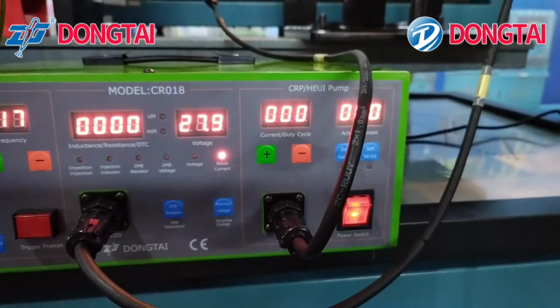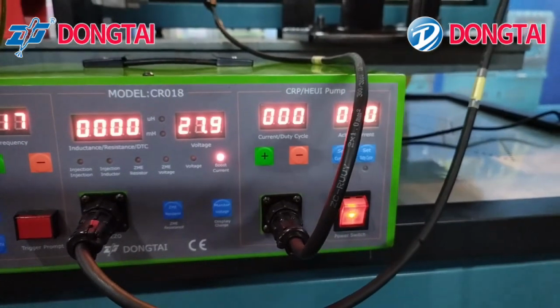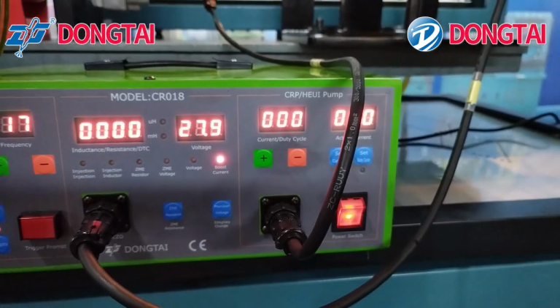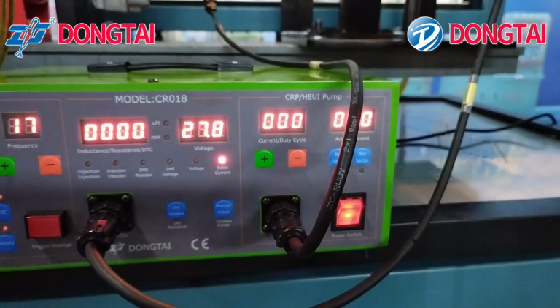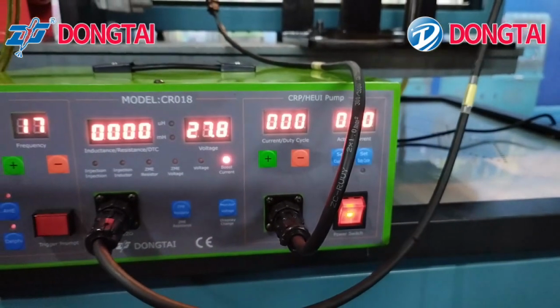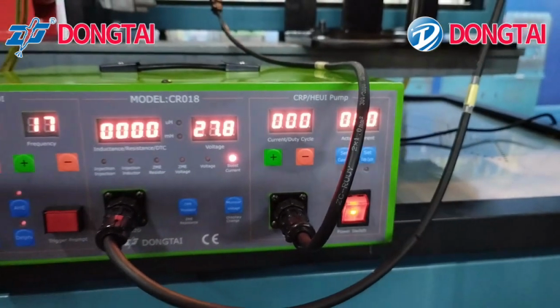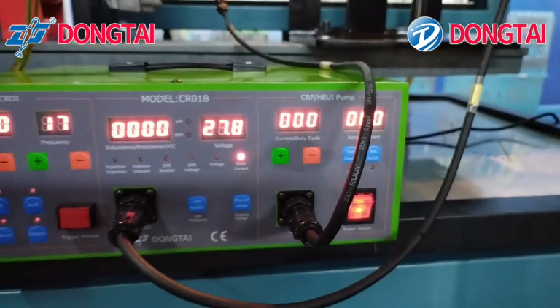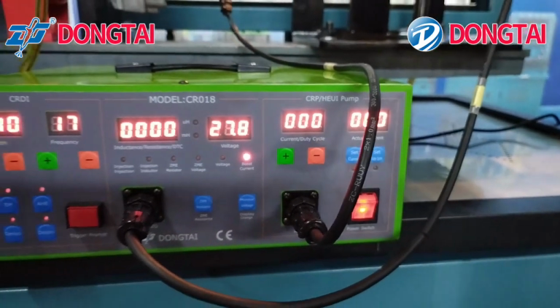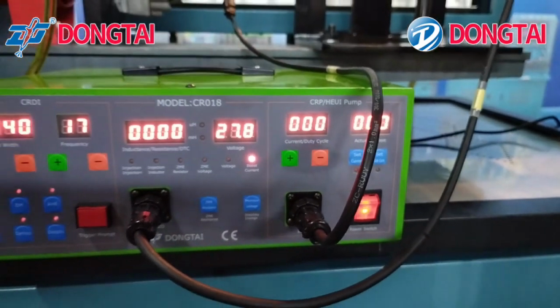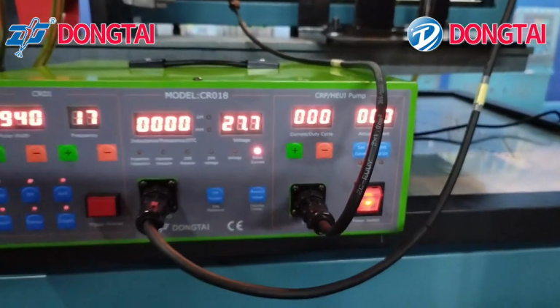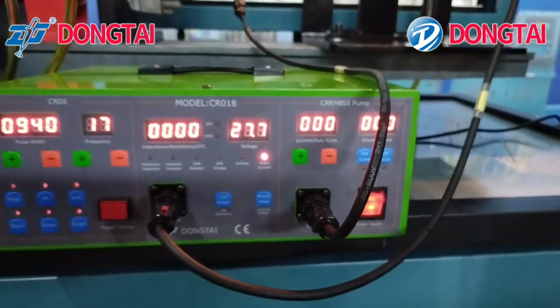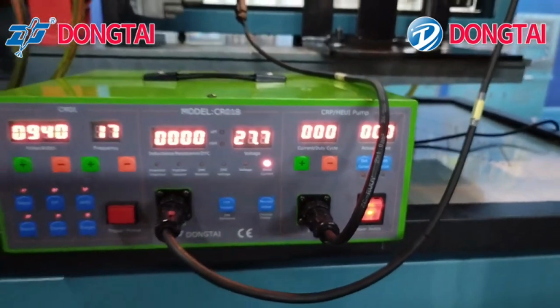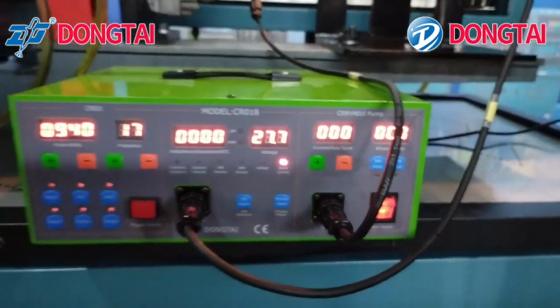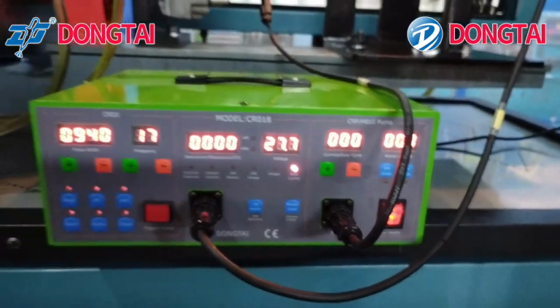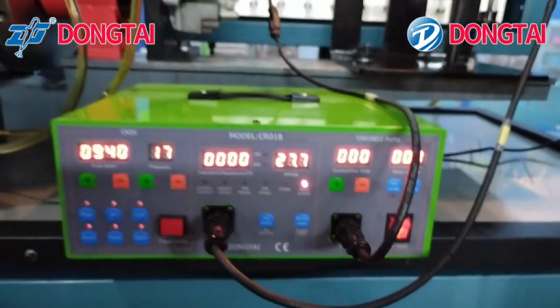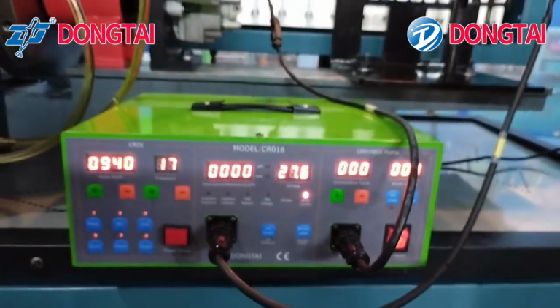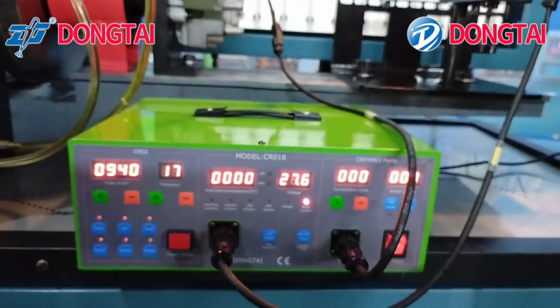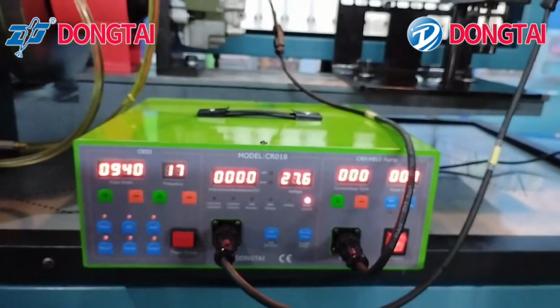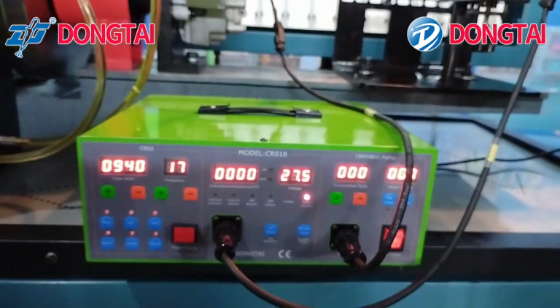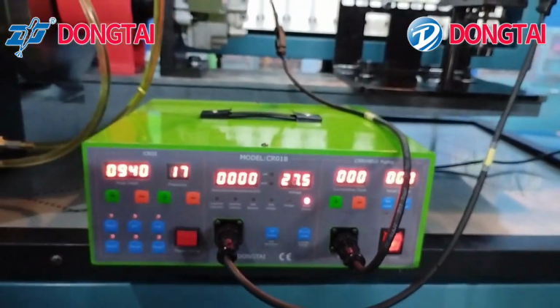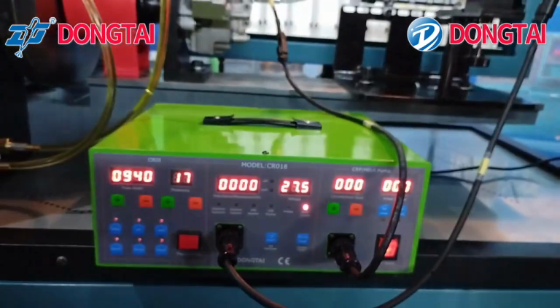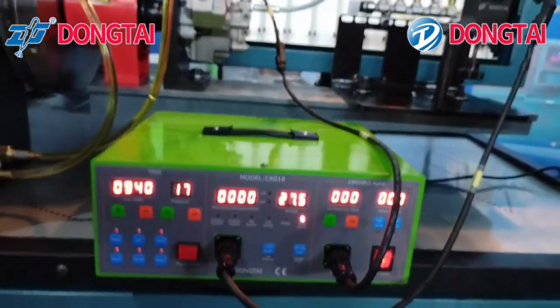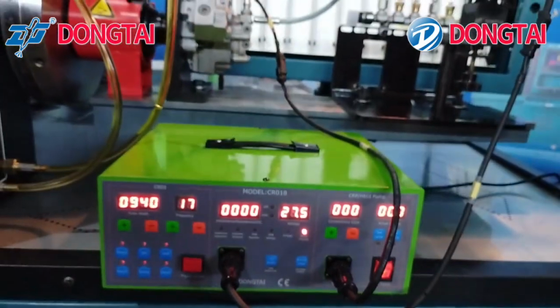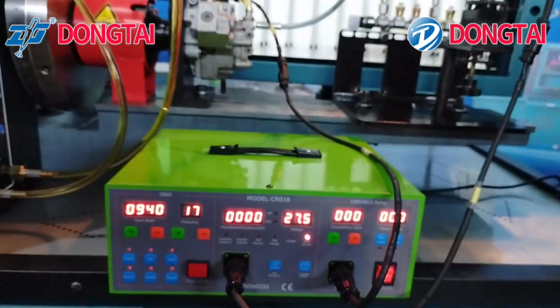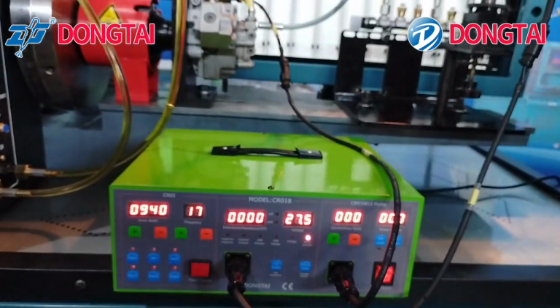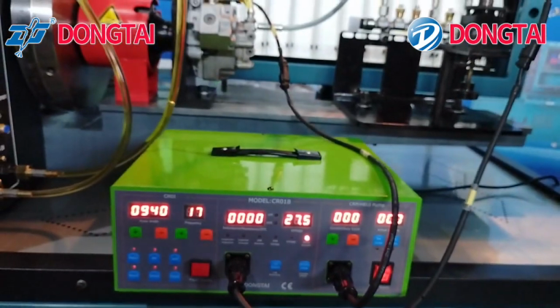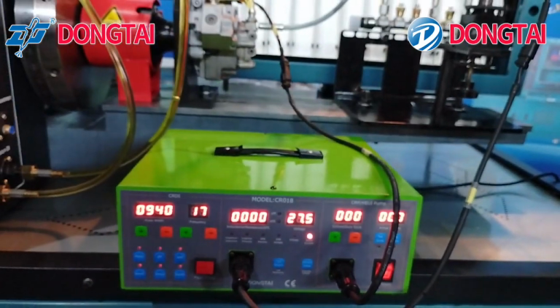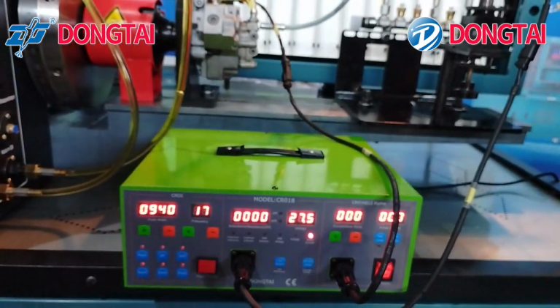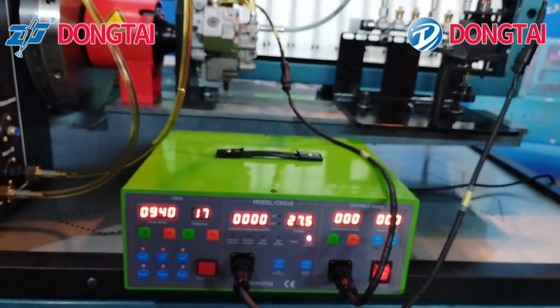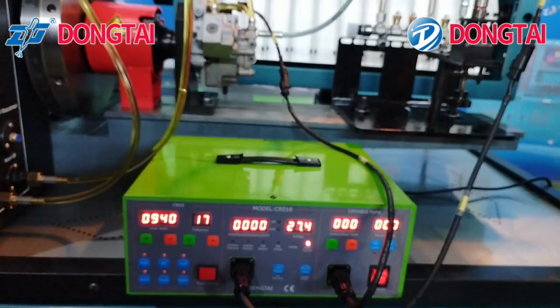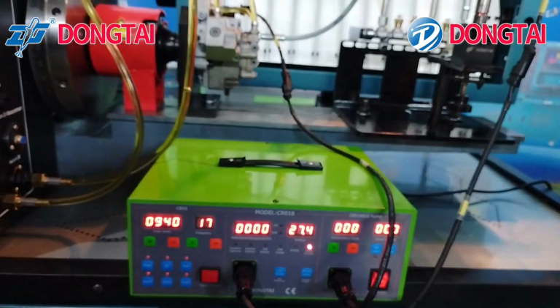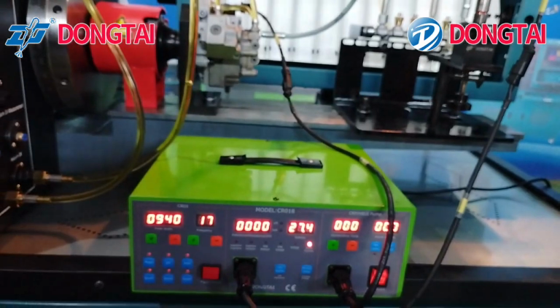Now we will show you how to drive the common rail pump and the common rail injector.